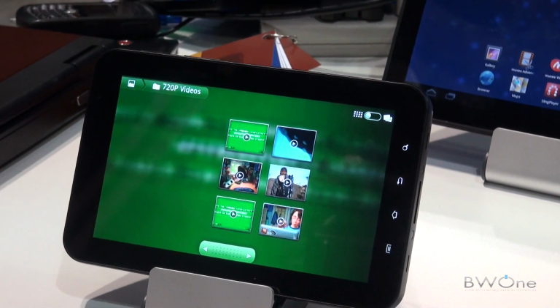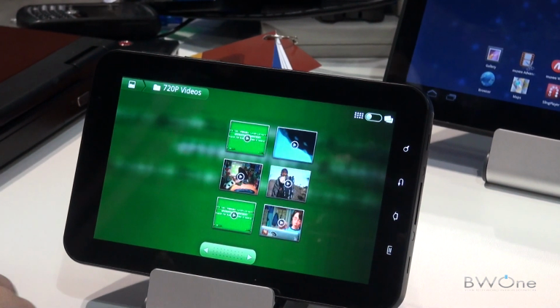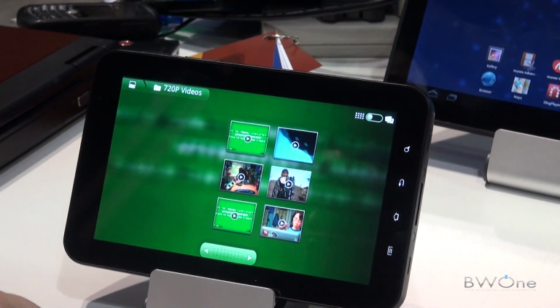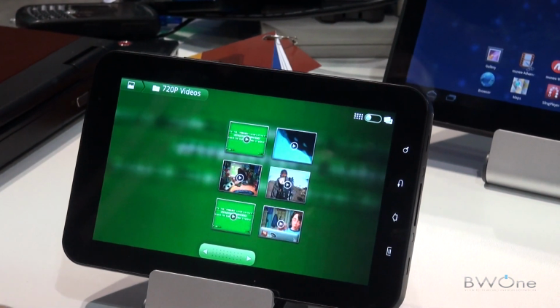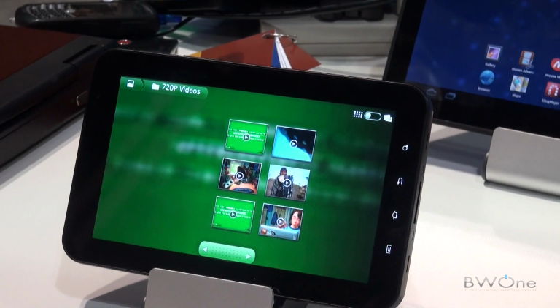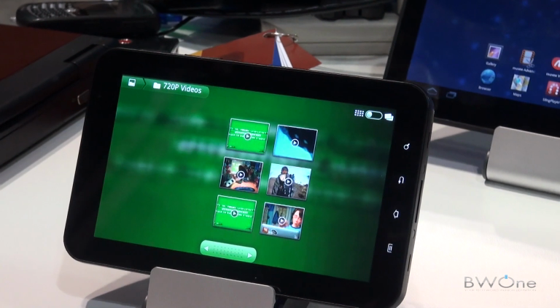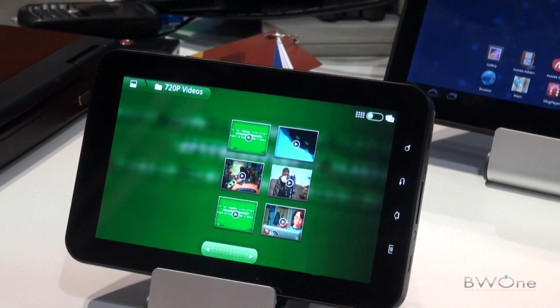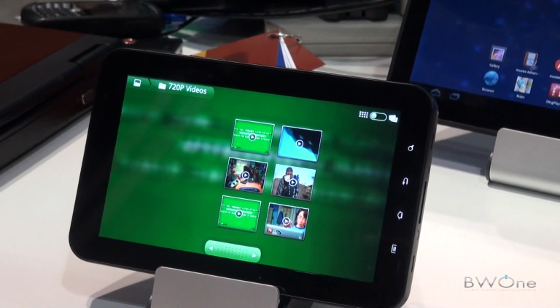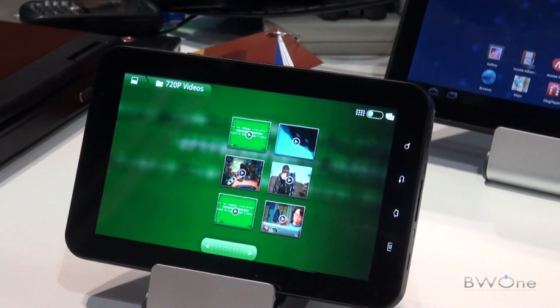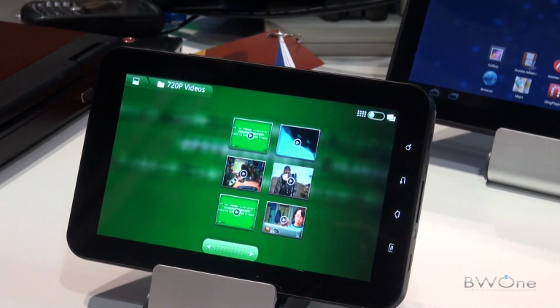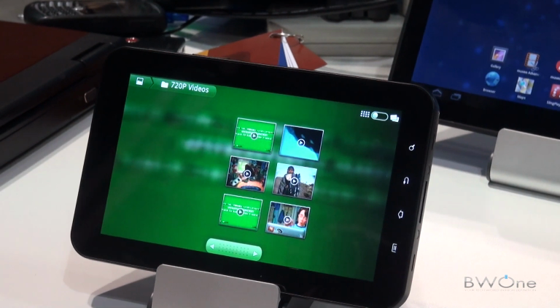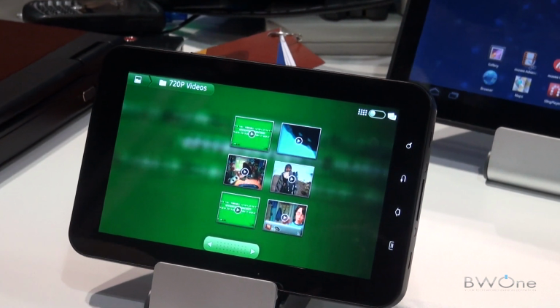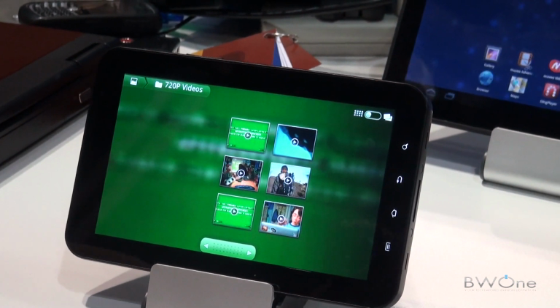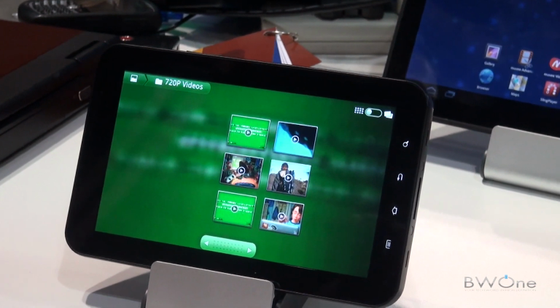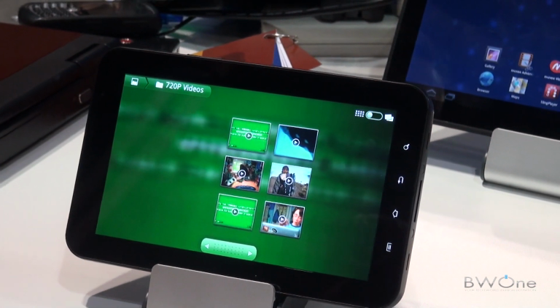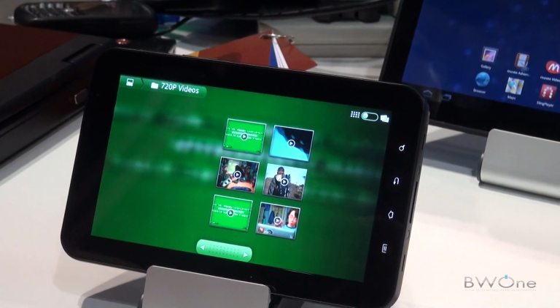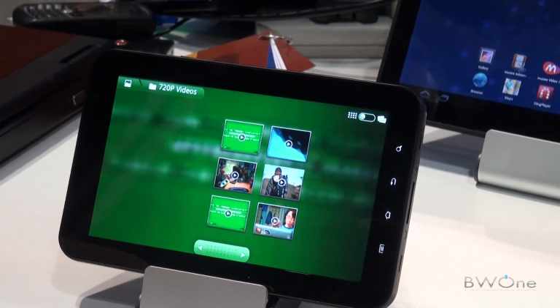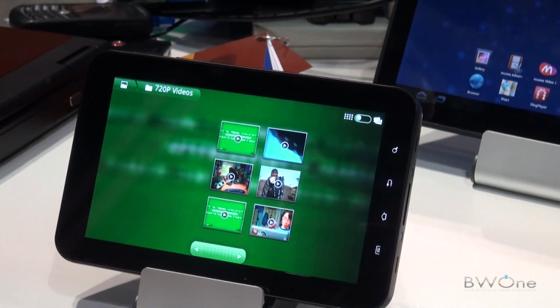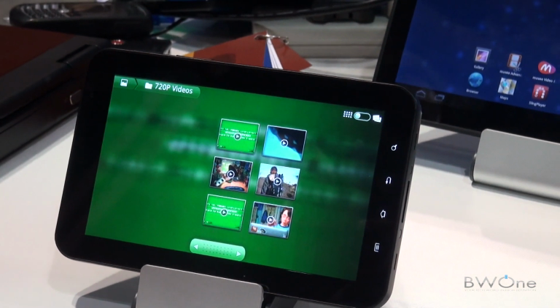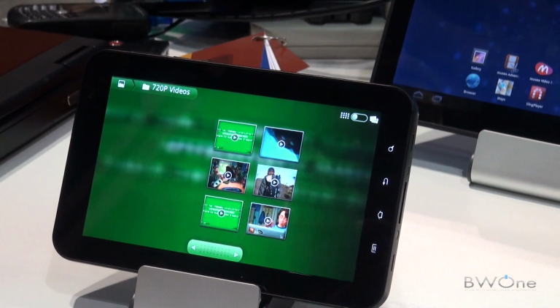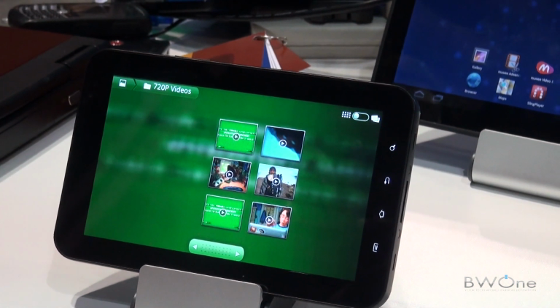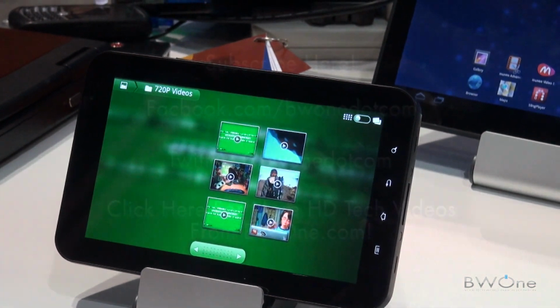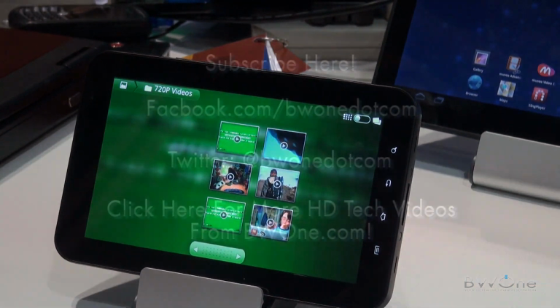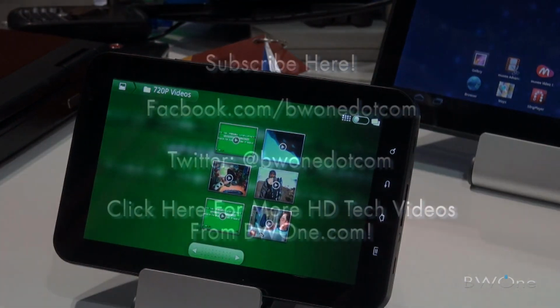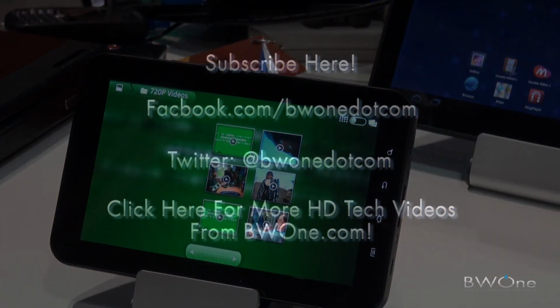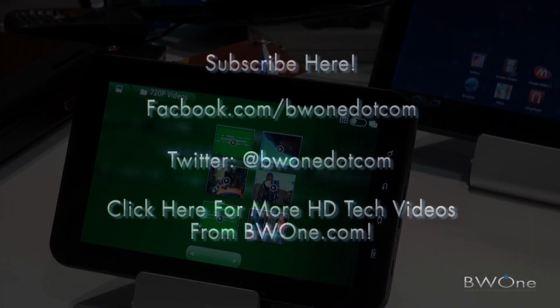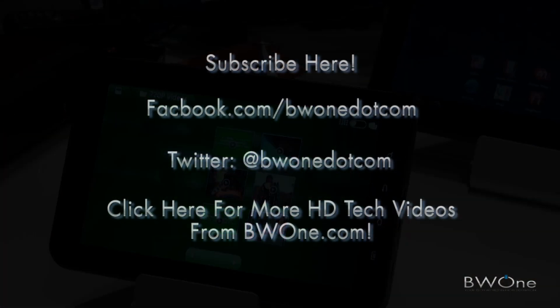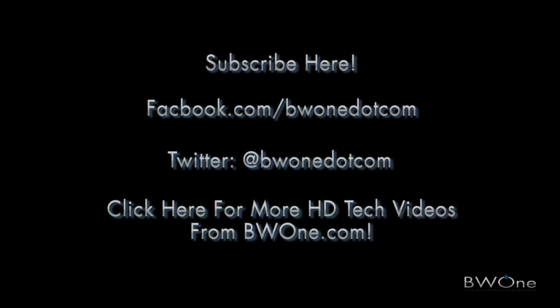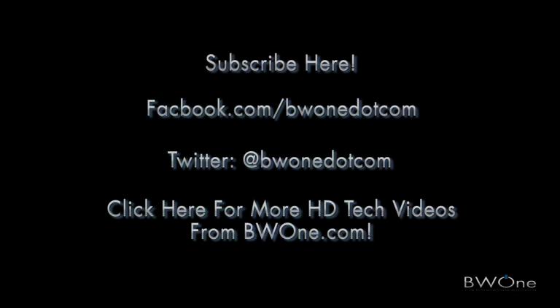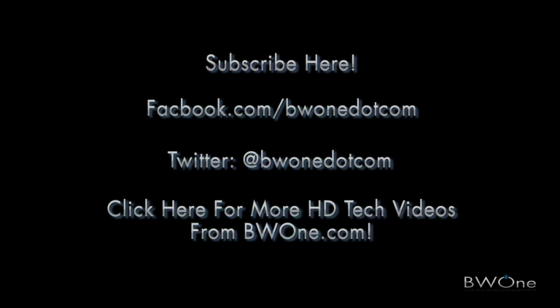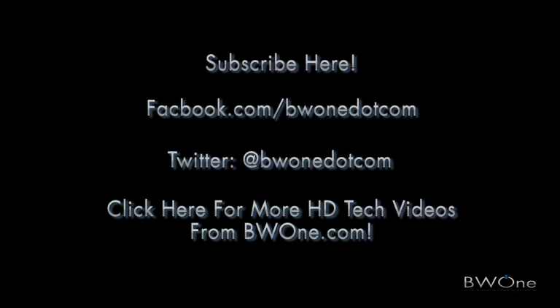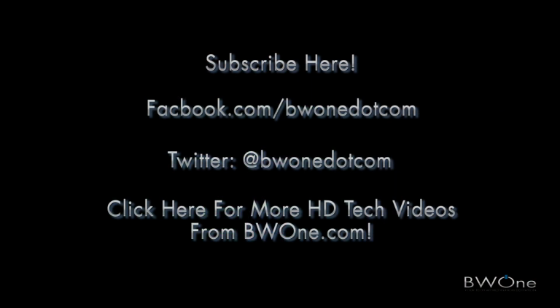And eventually tablets. Hopefully tablets, yeah. To be continued.